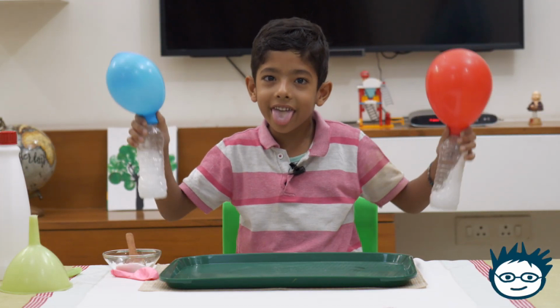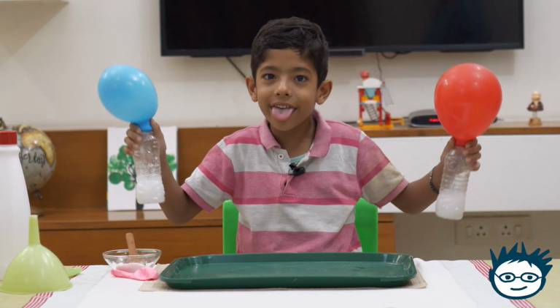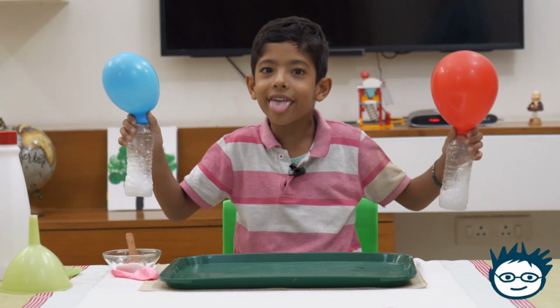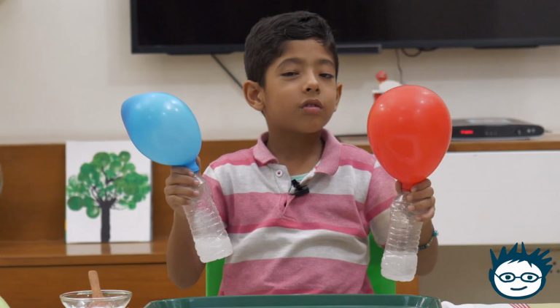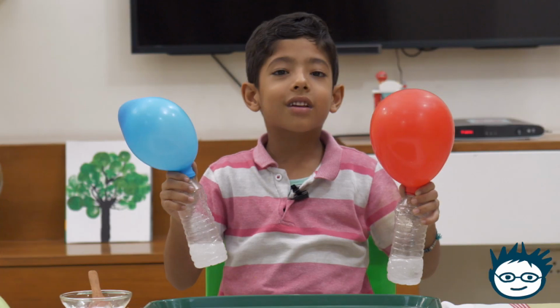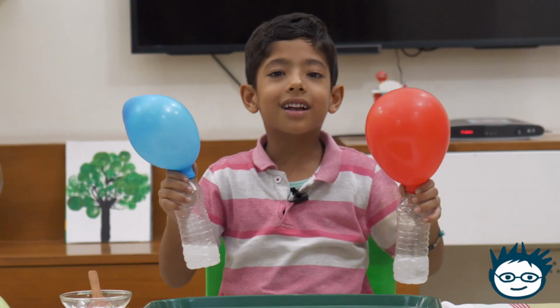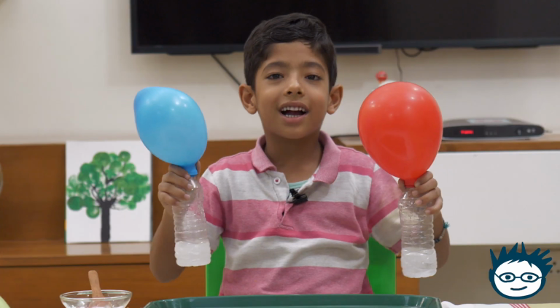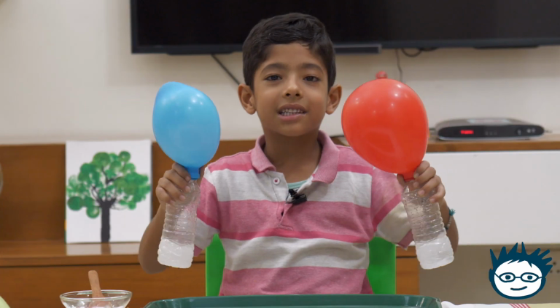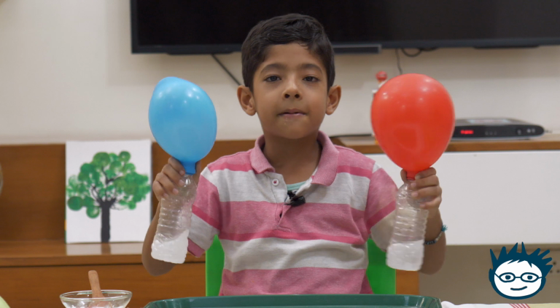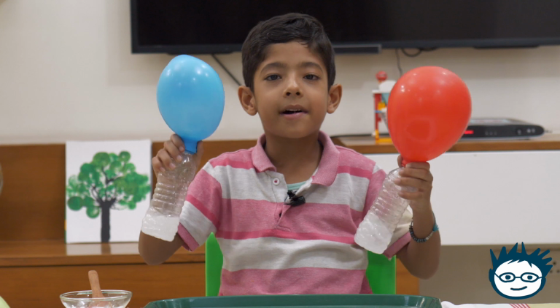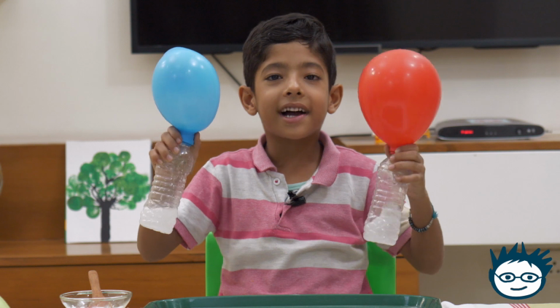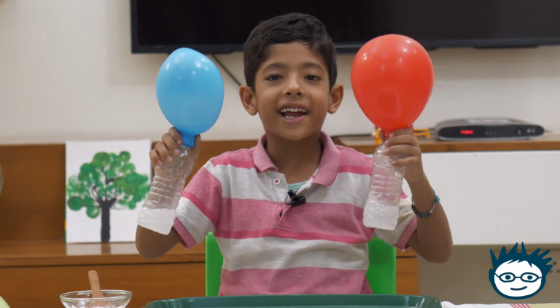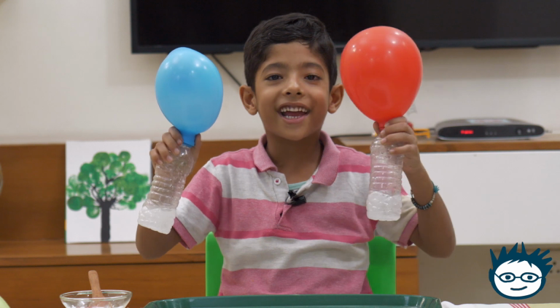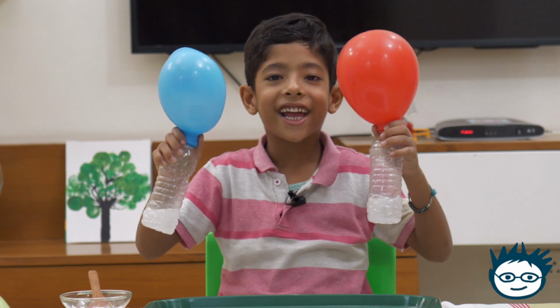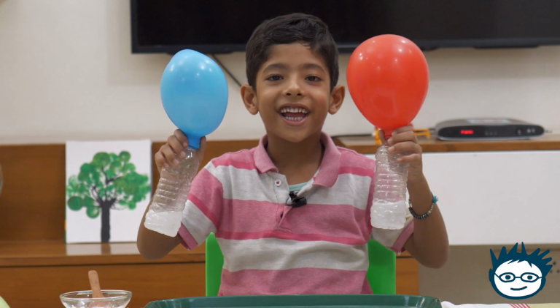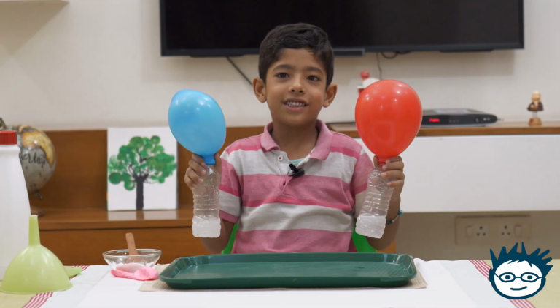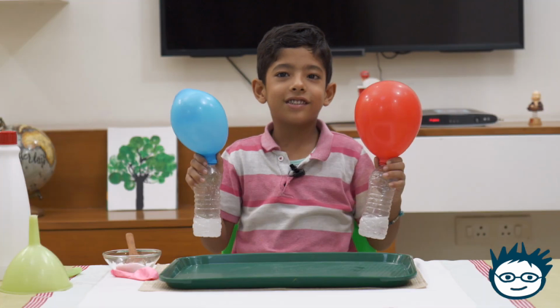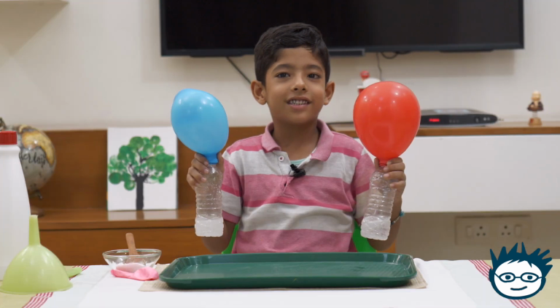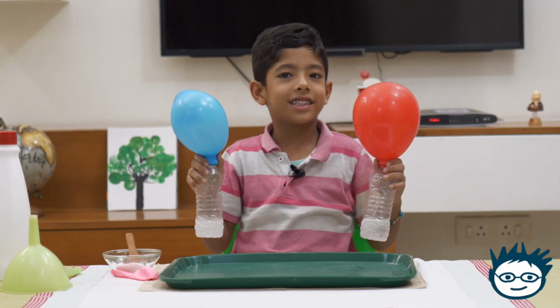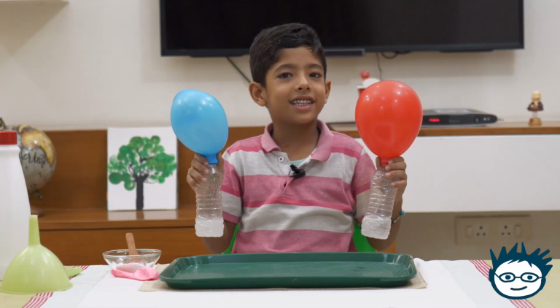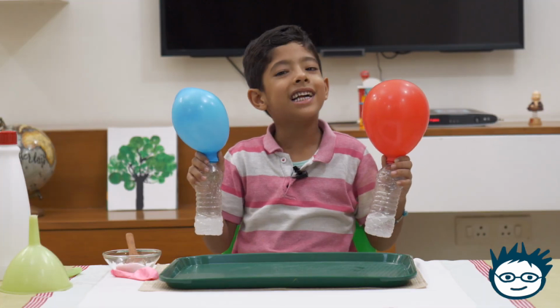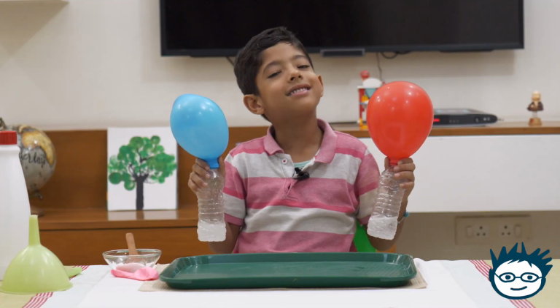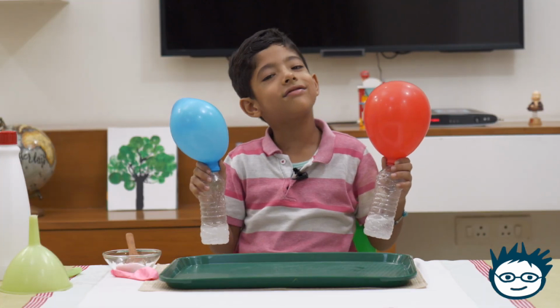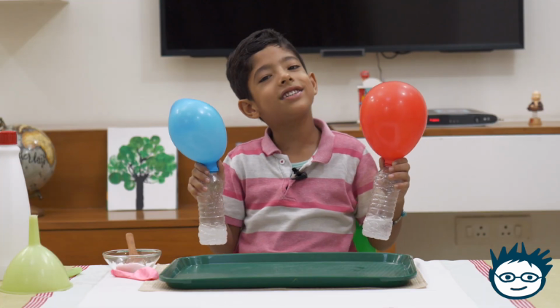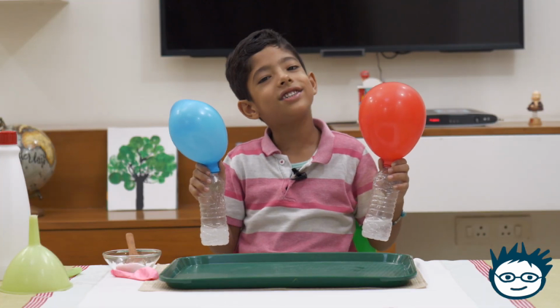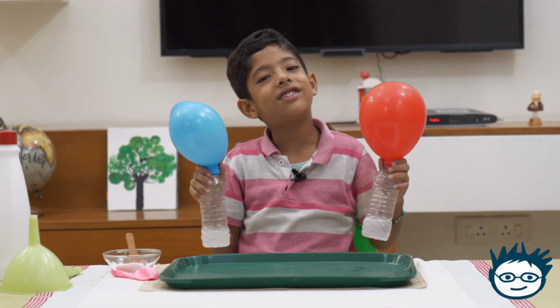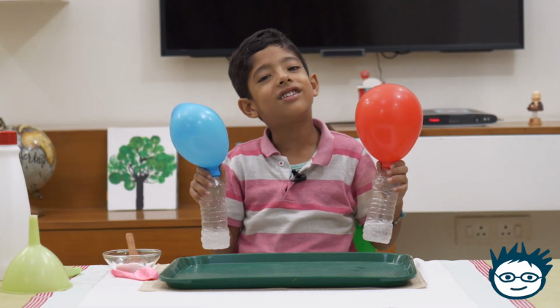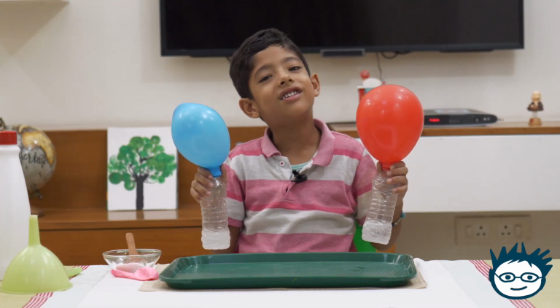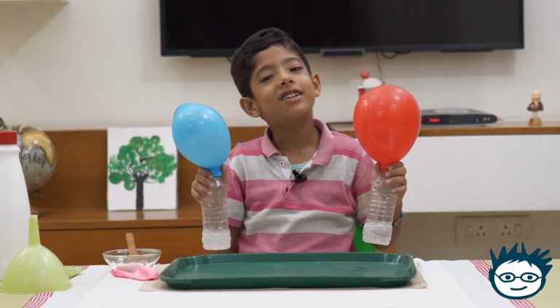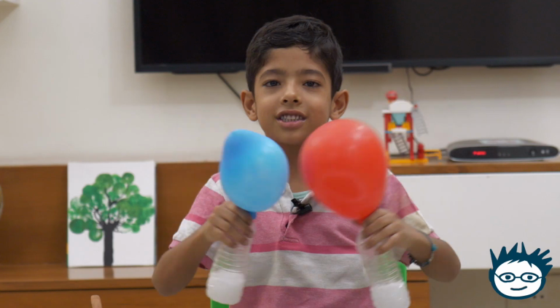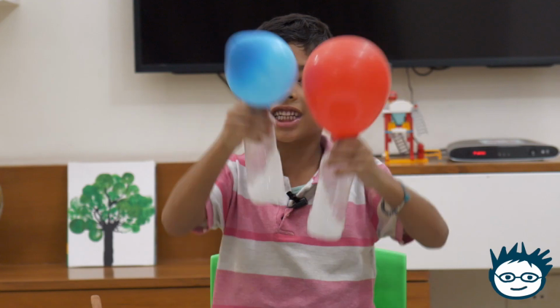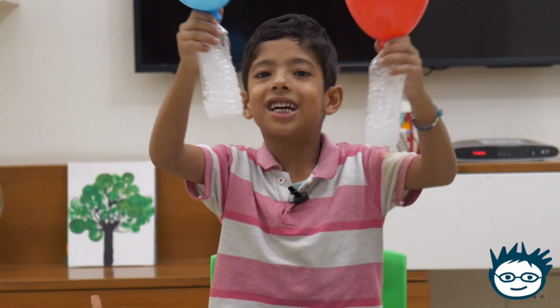Okay guys! Bye-bye! See you in the next video! Cheers!